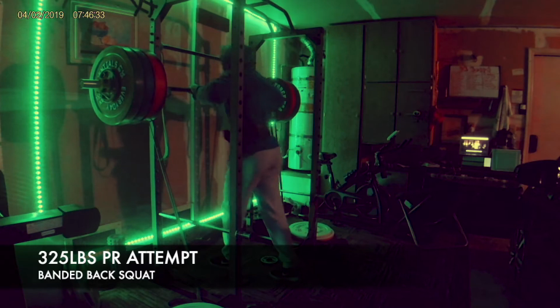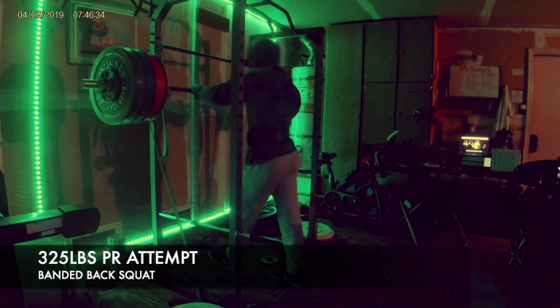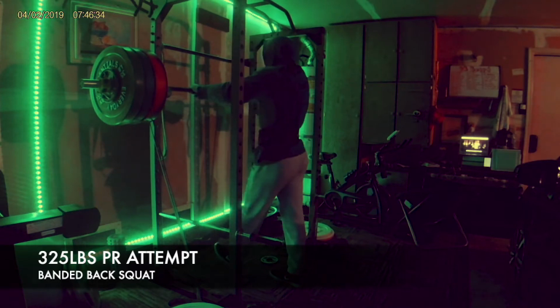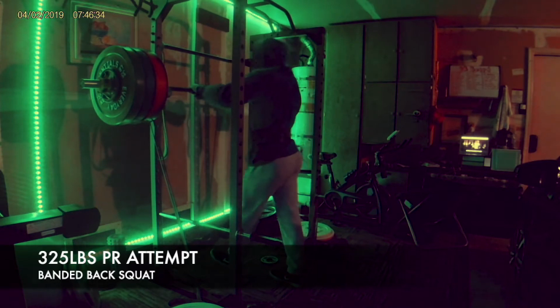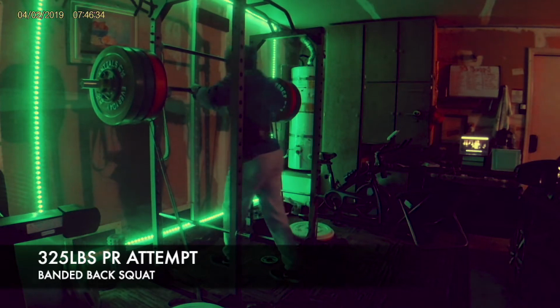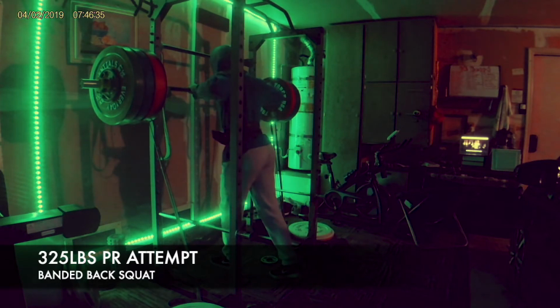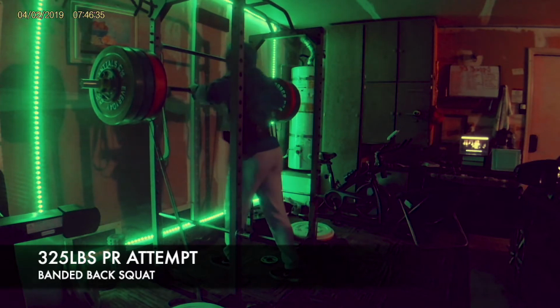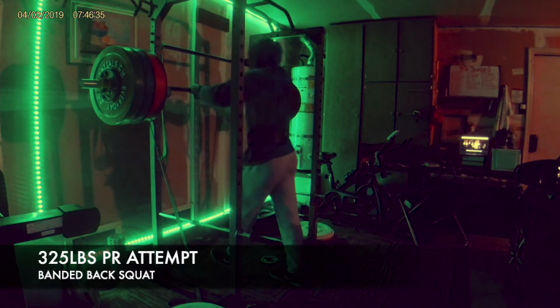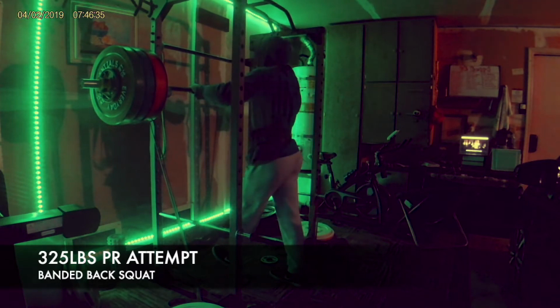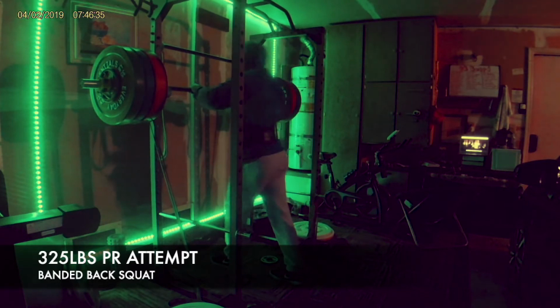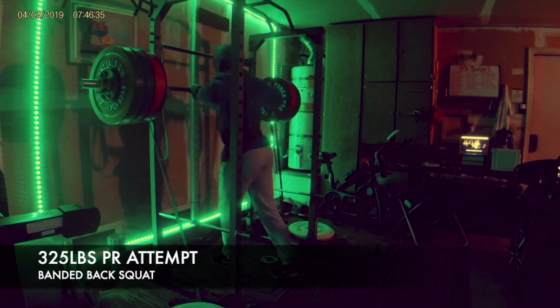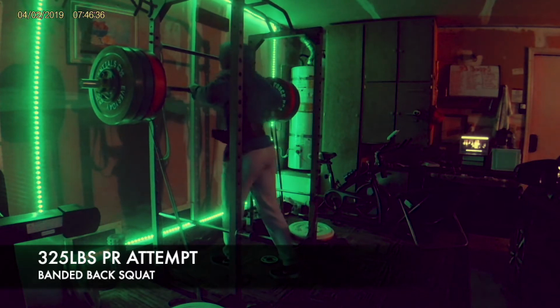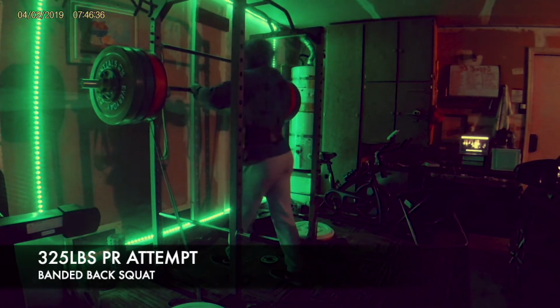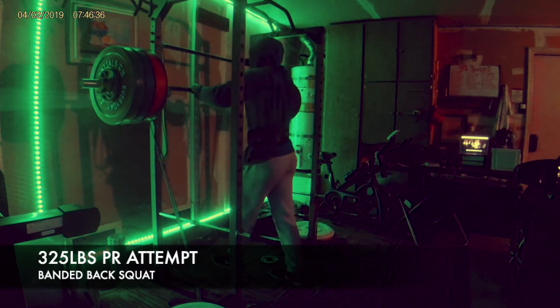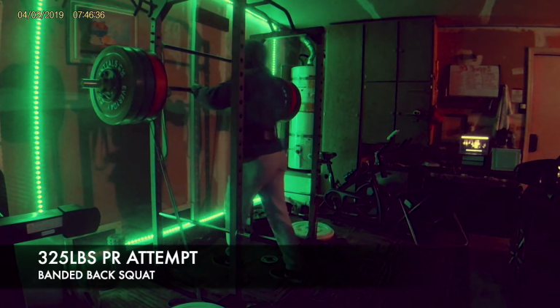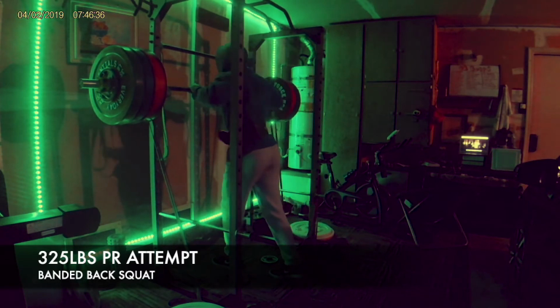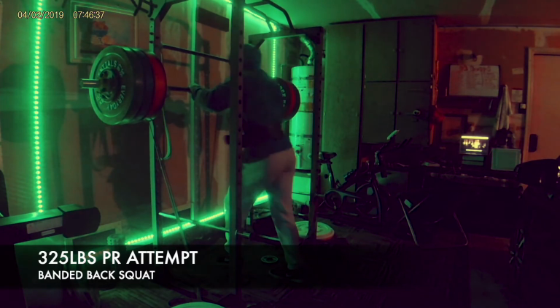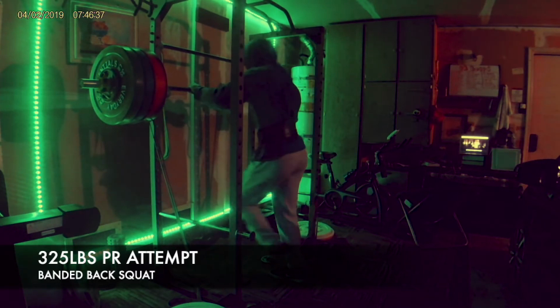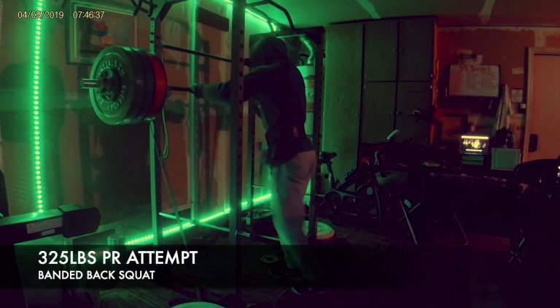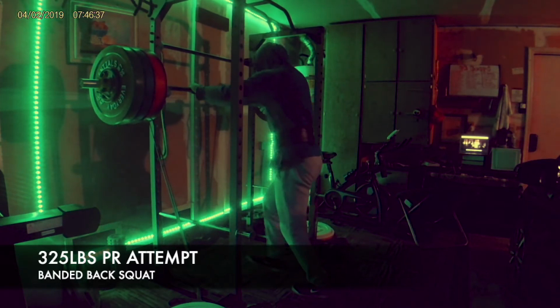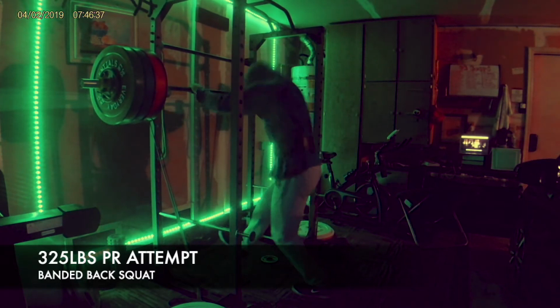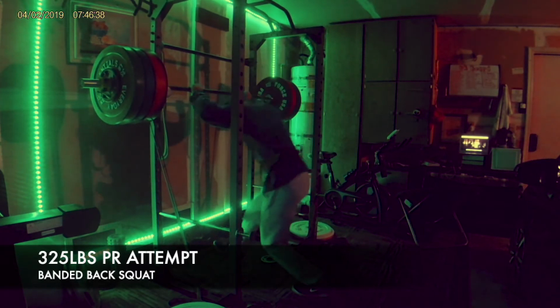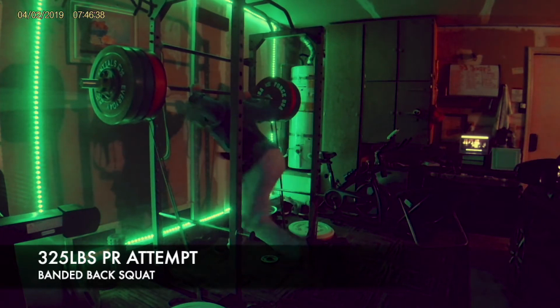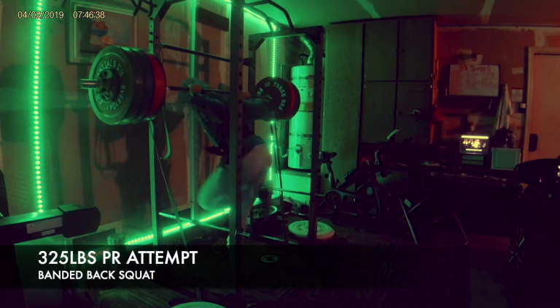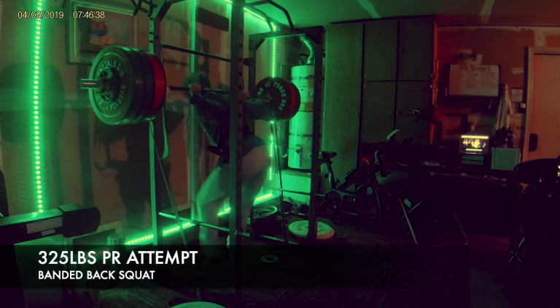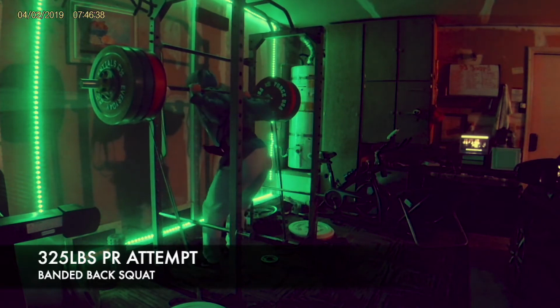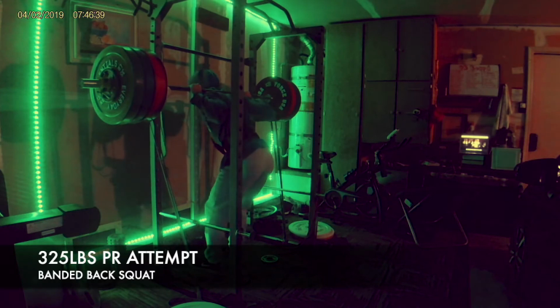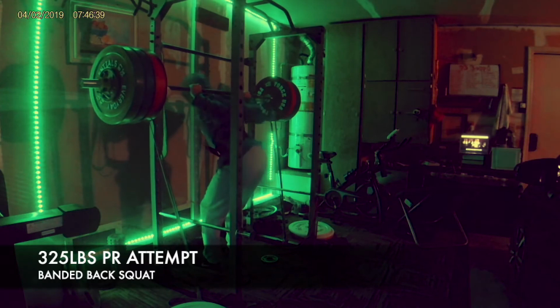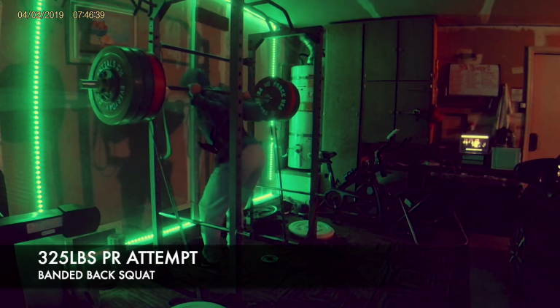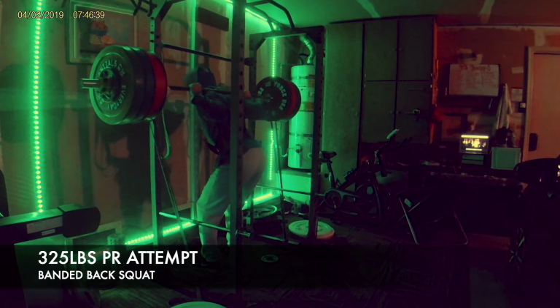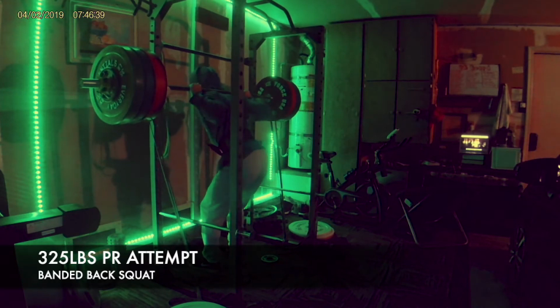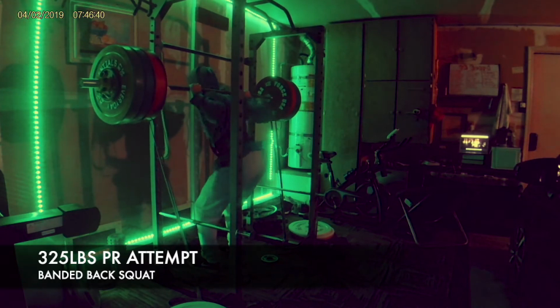All right, here's my 325 PR attempt on the banded back squat — let's see if I can get one rep. Let's go!